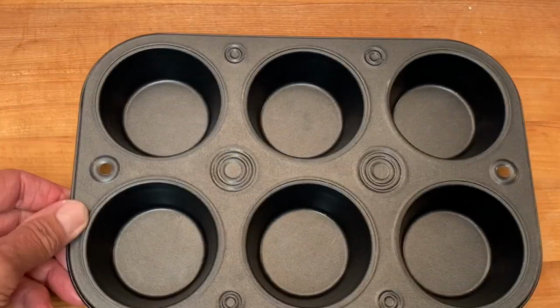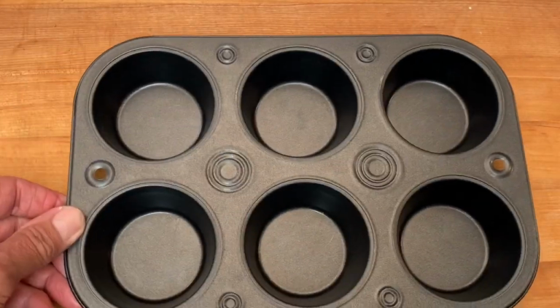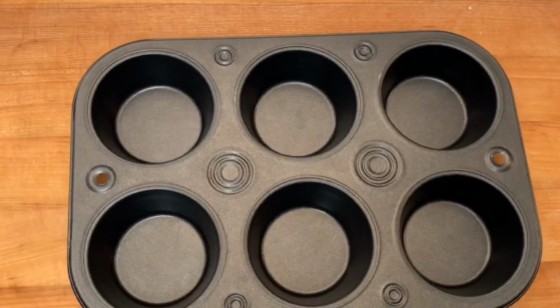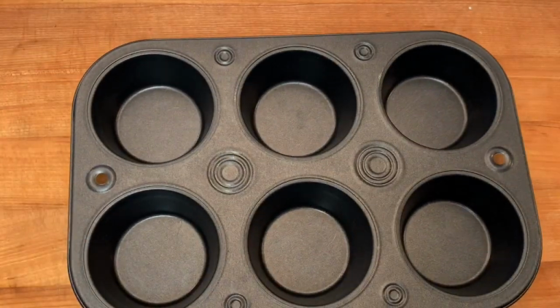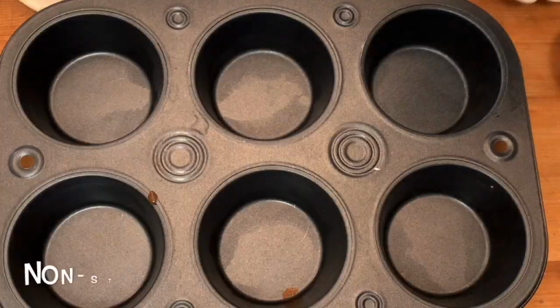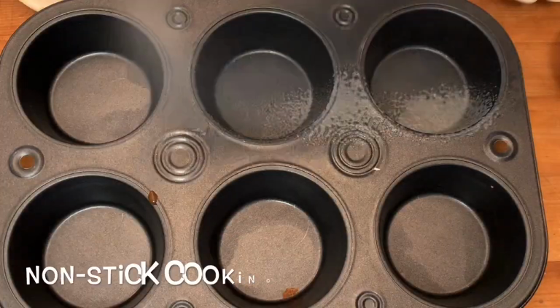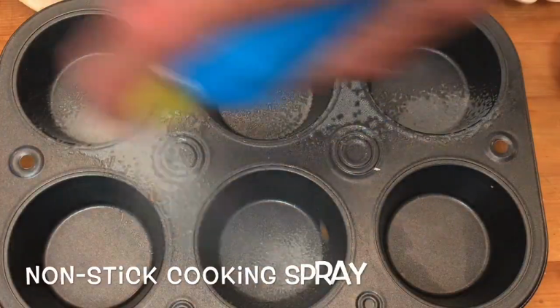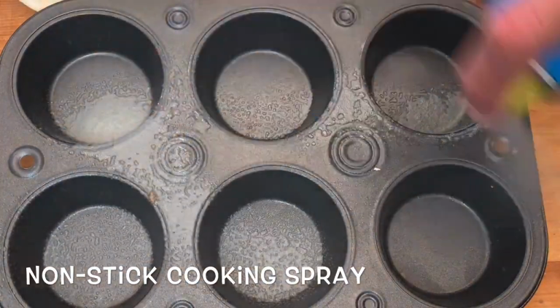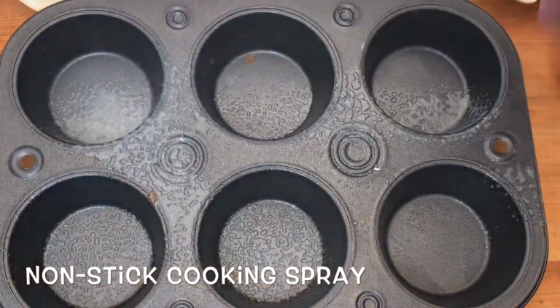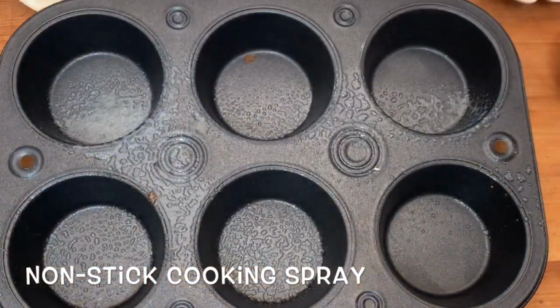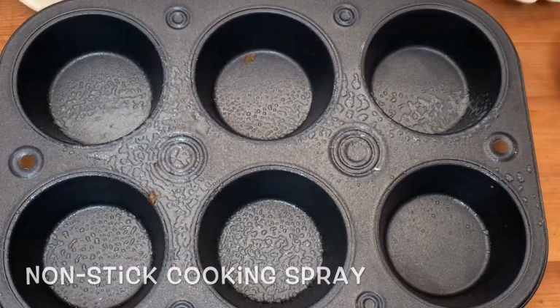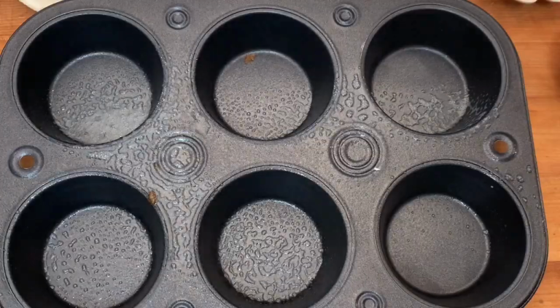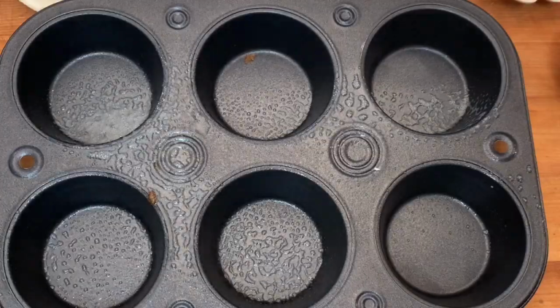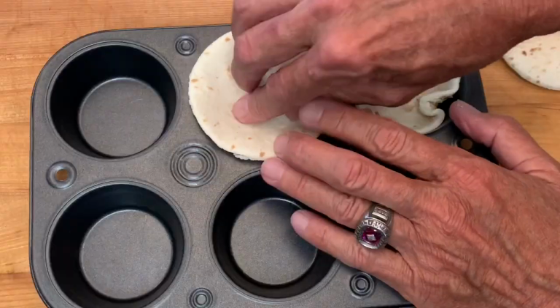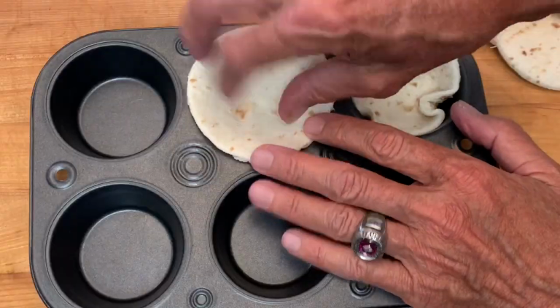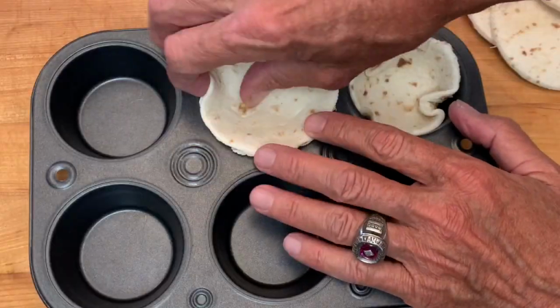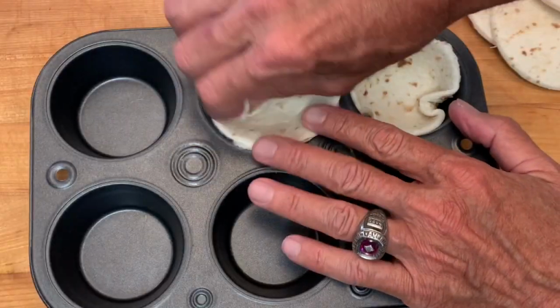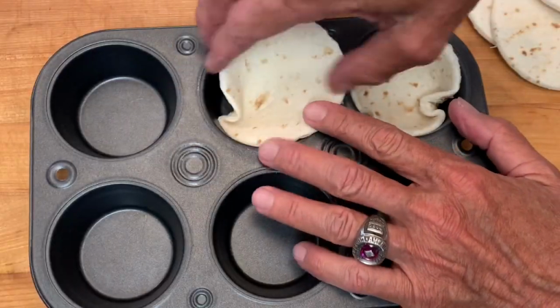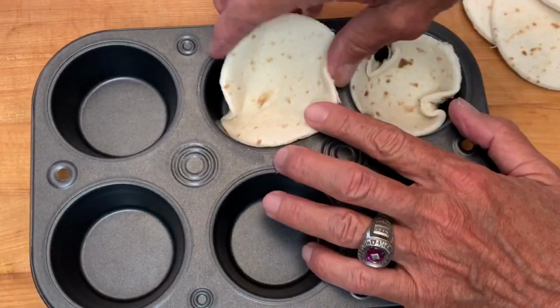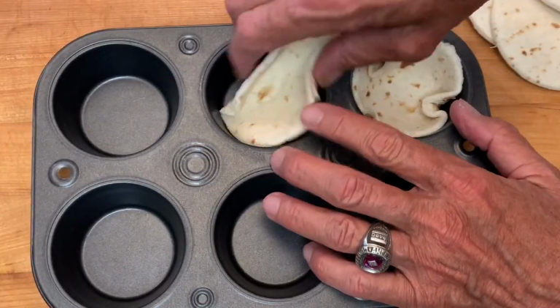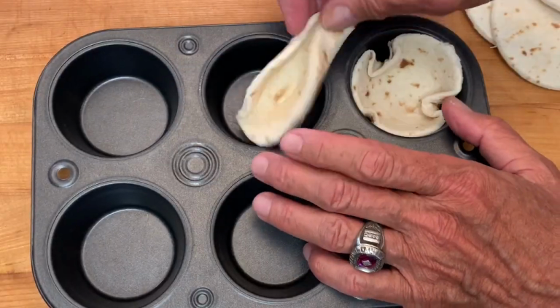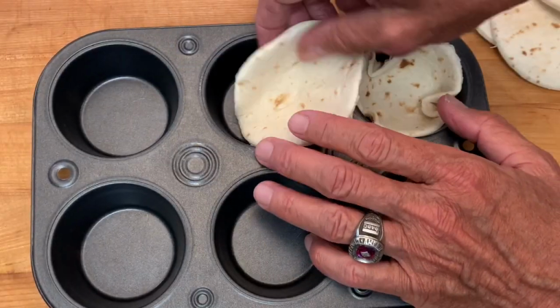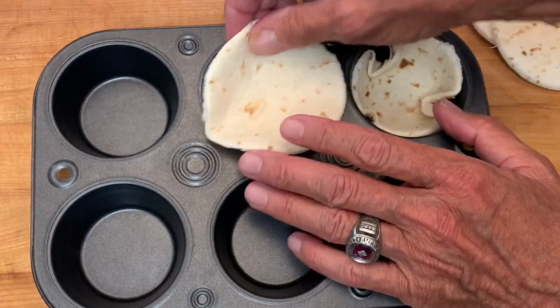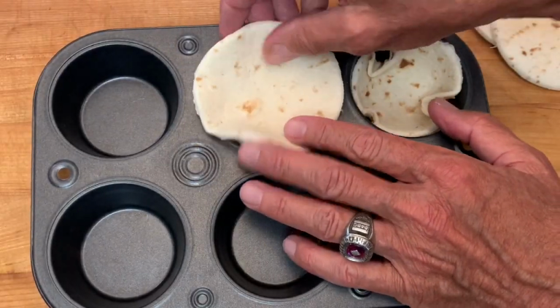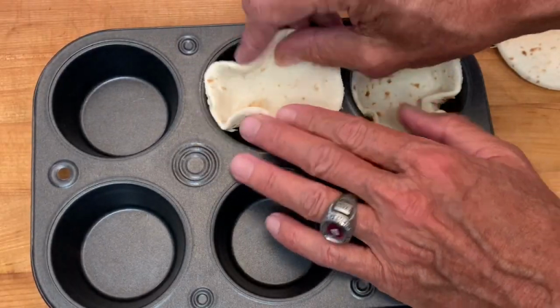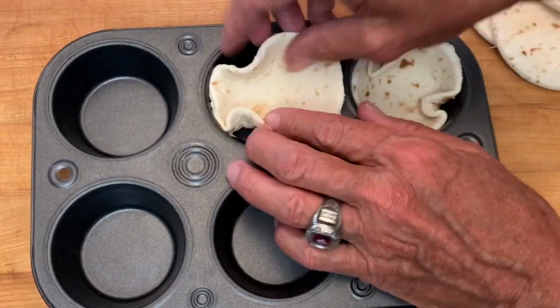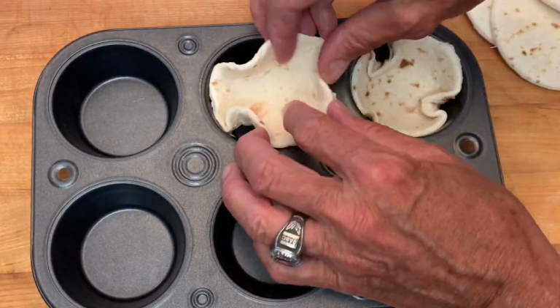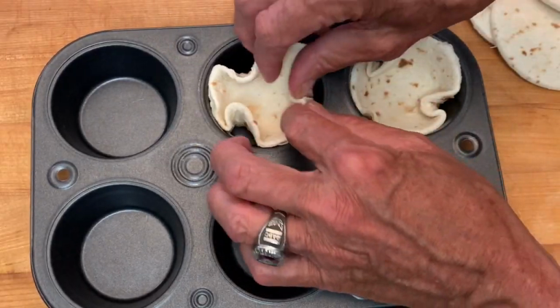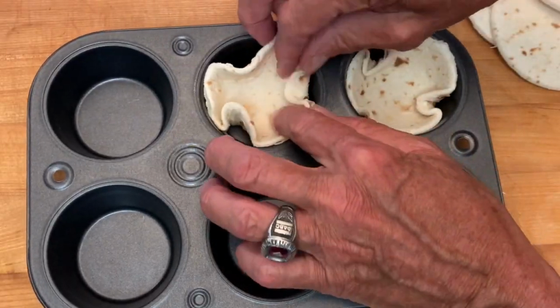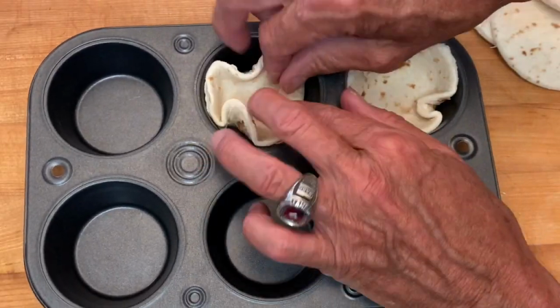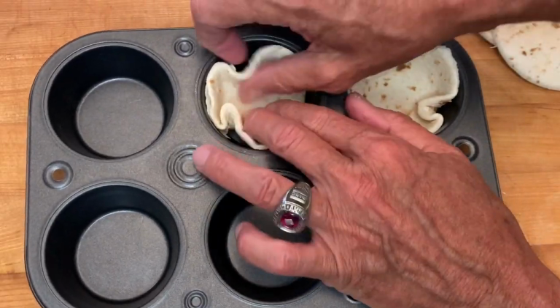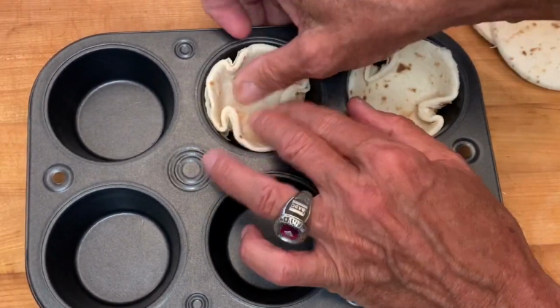Grab your muffin pan, spray some non-stick spray, then put your cut flour tortillas in each cup.